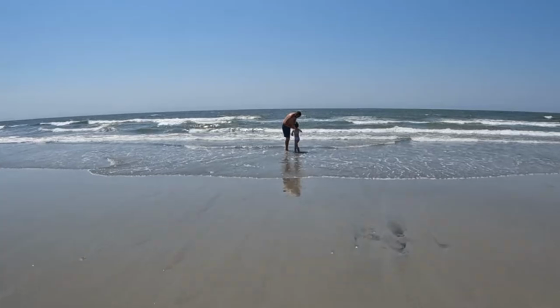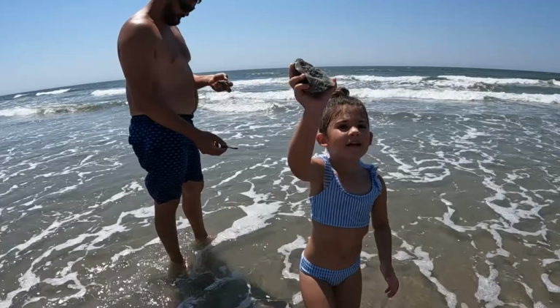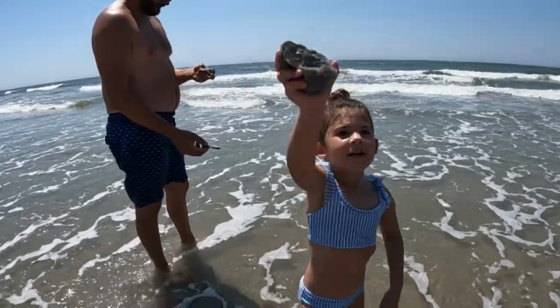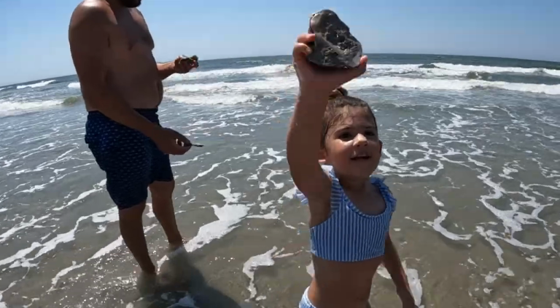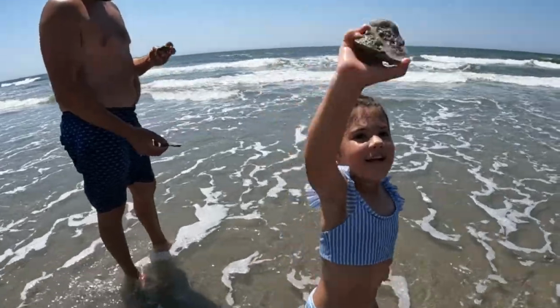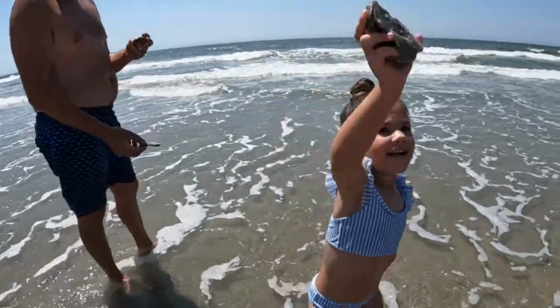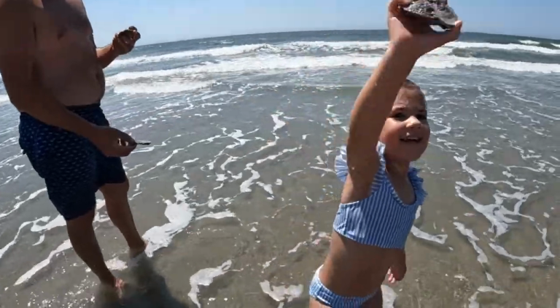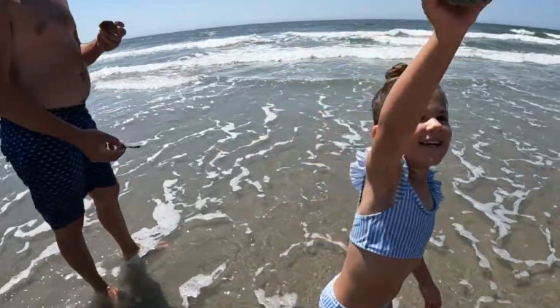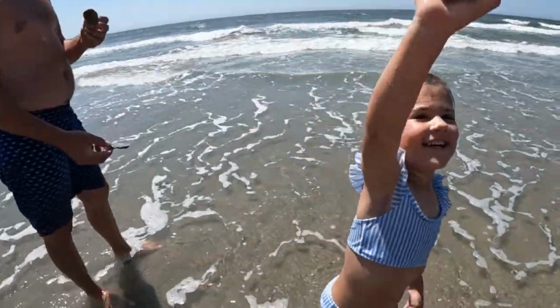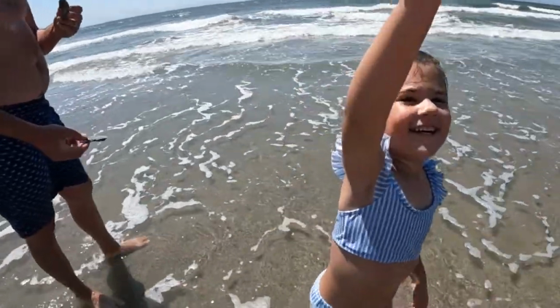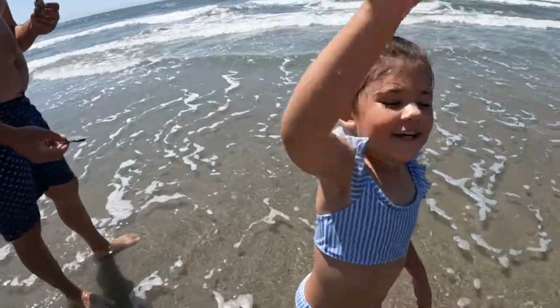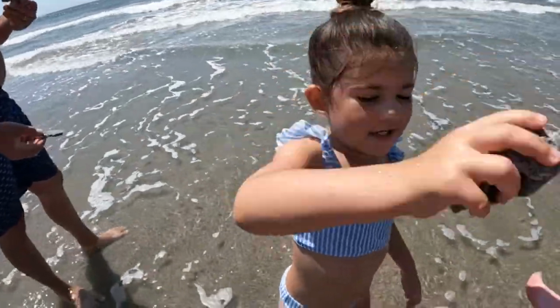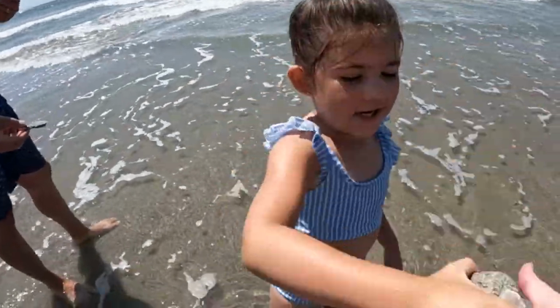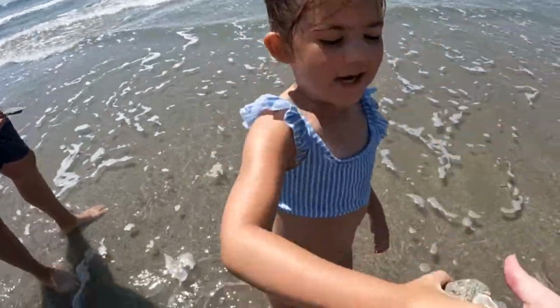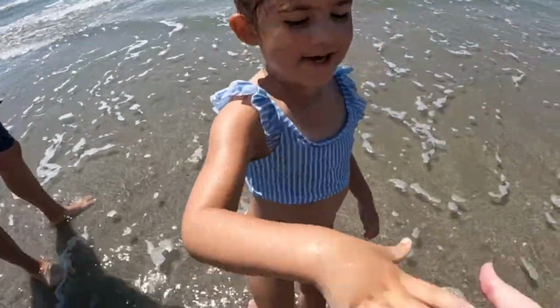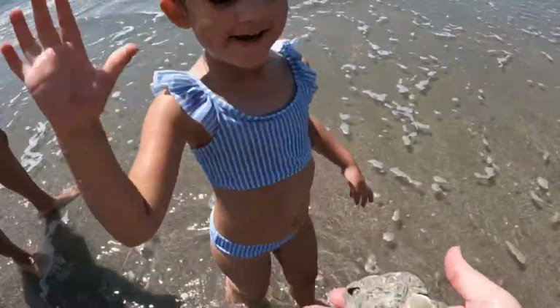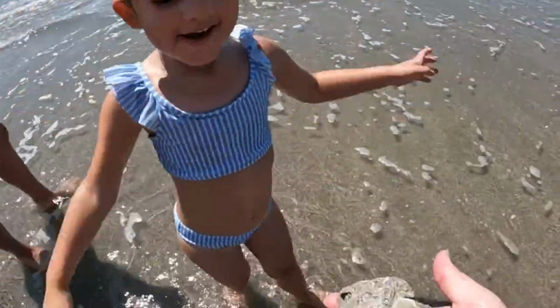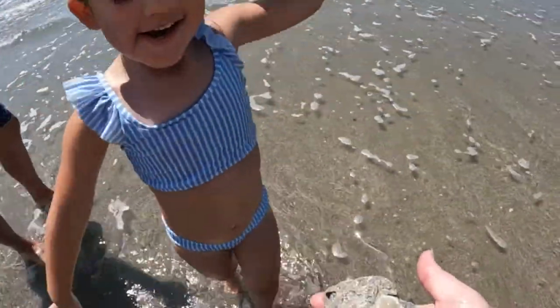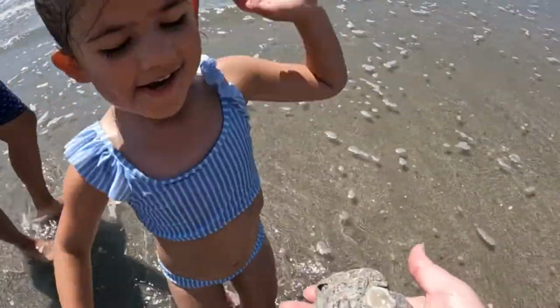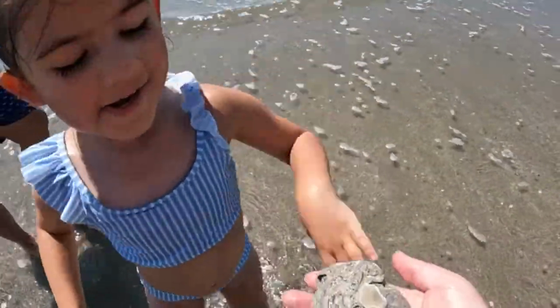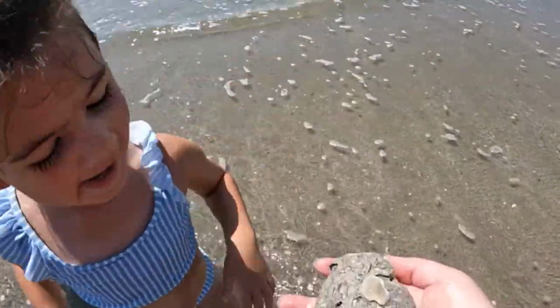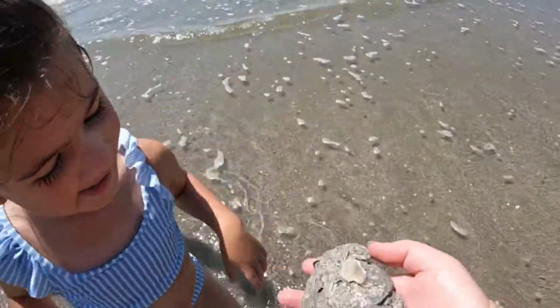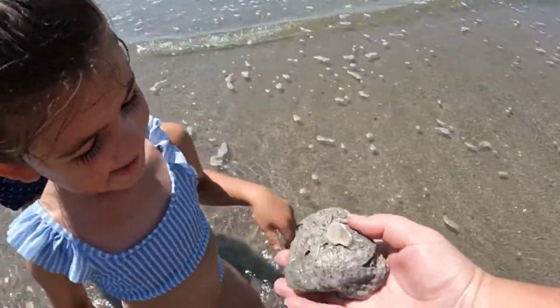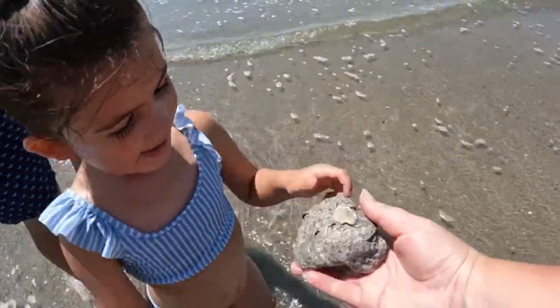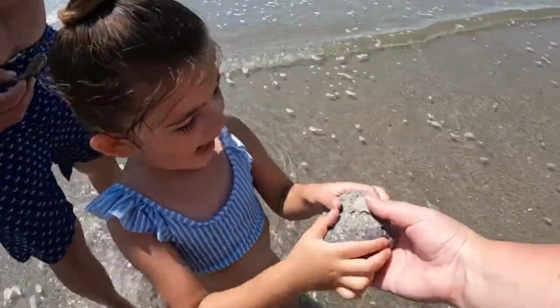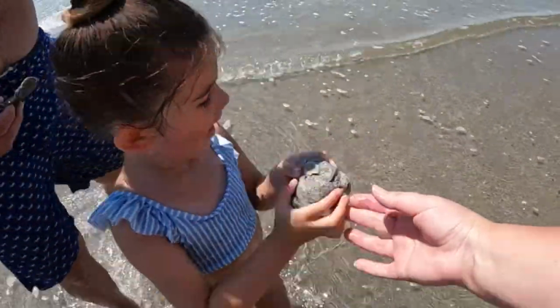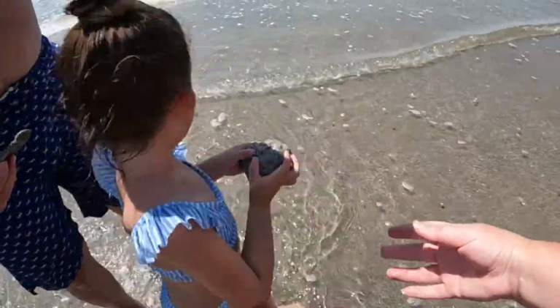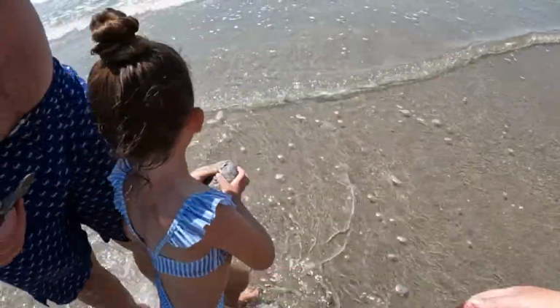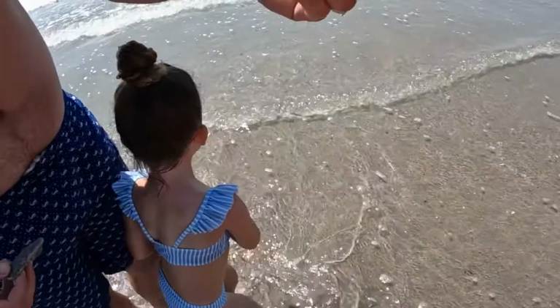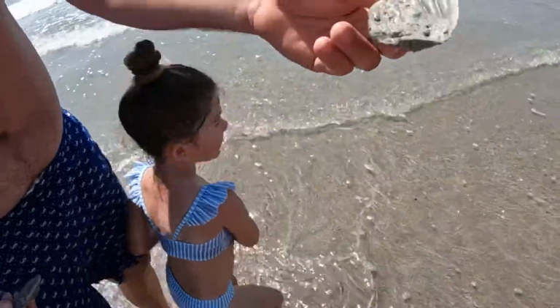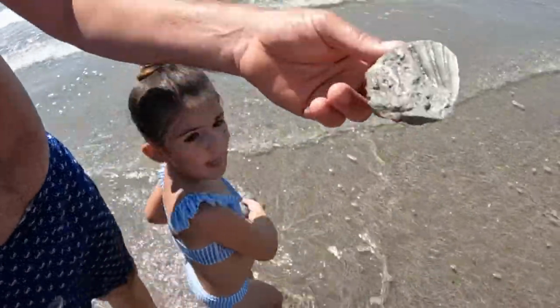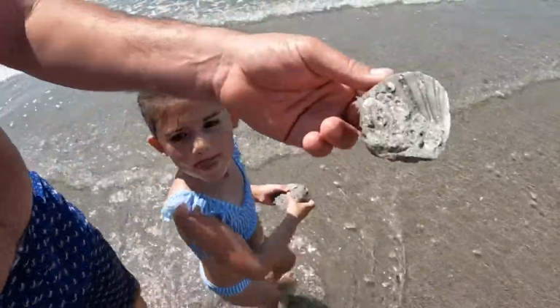Hold it, let me see it. Ooh, a rock? Yeah. Look at that shell!